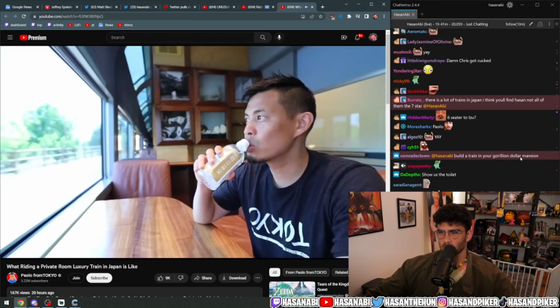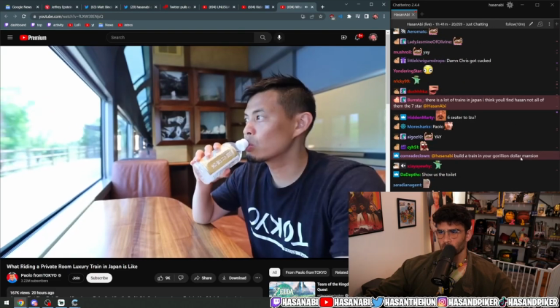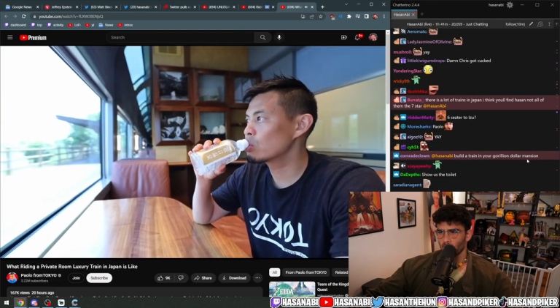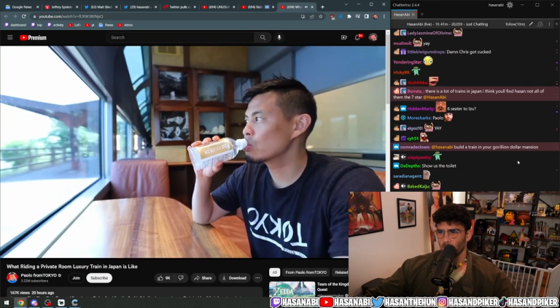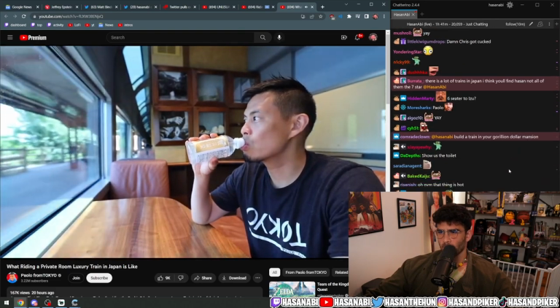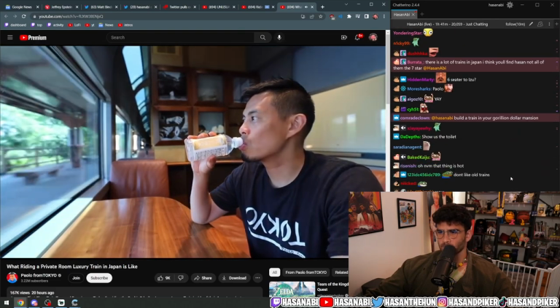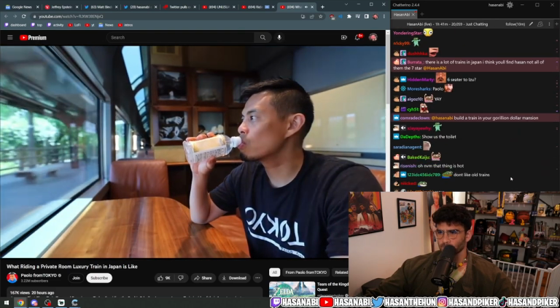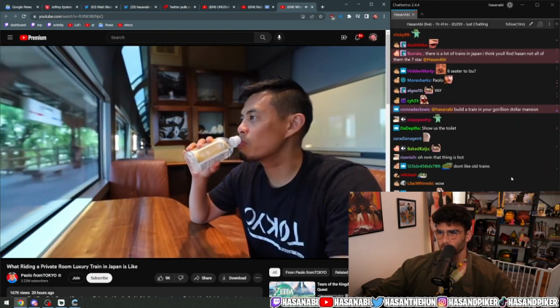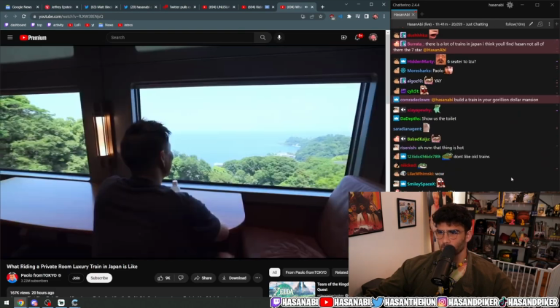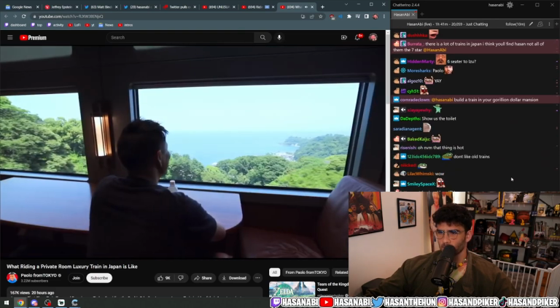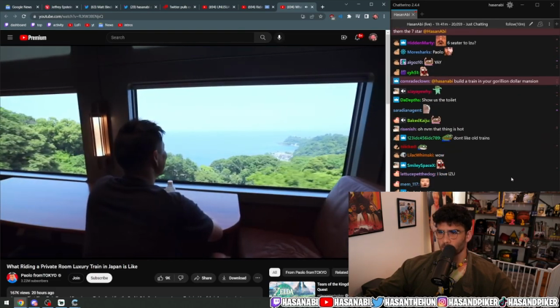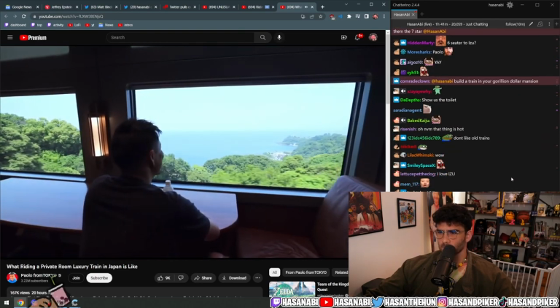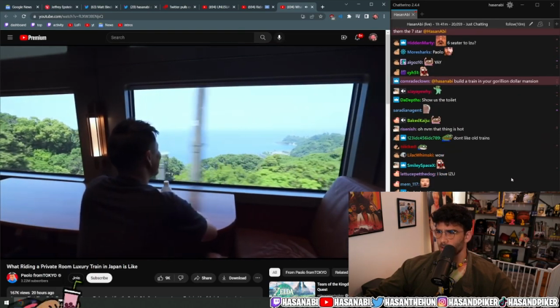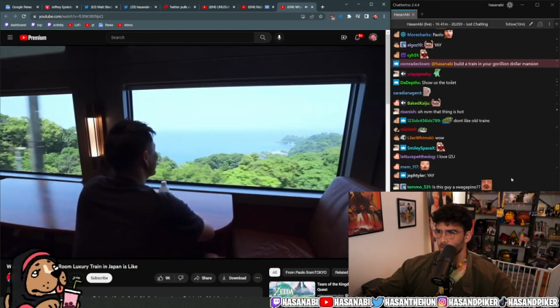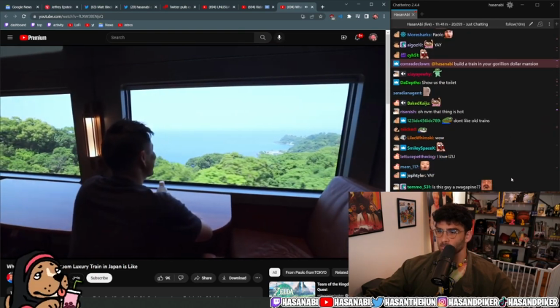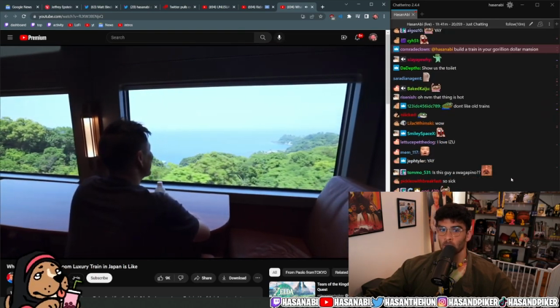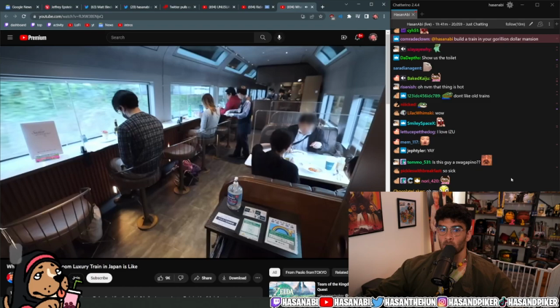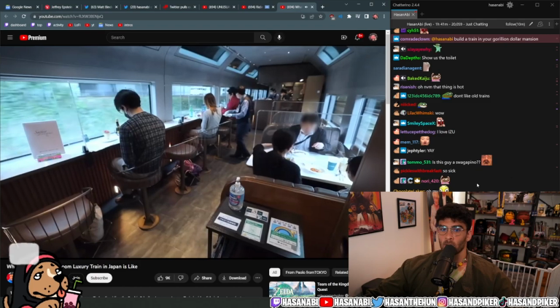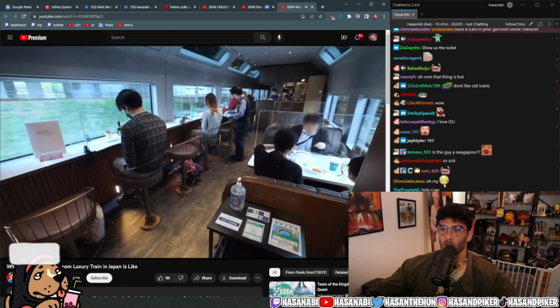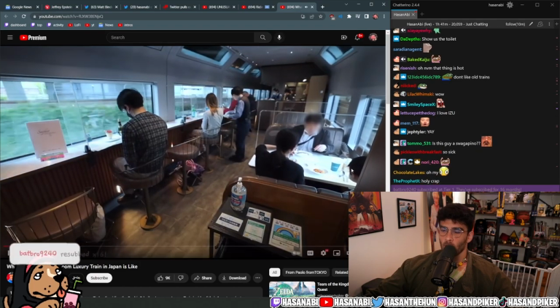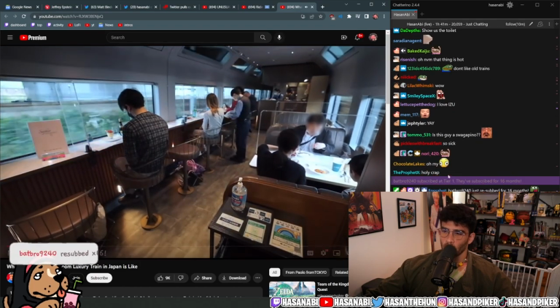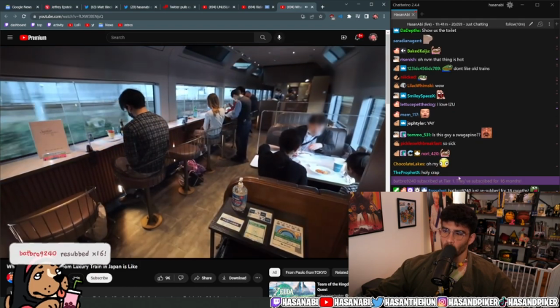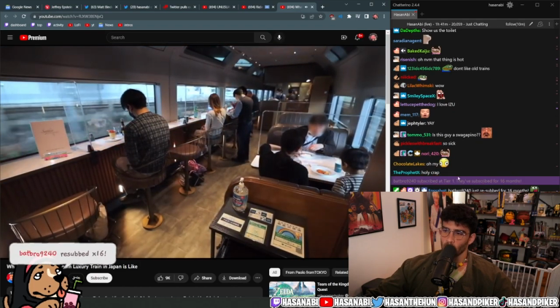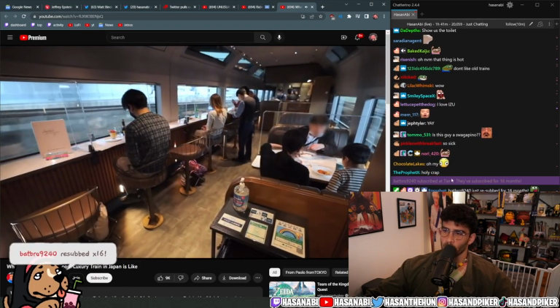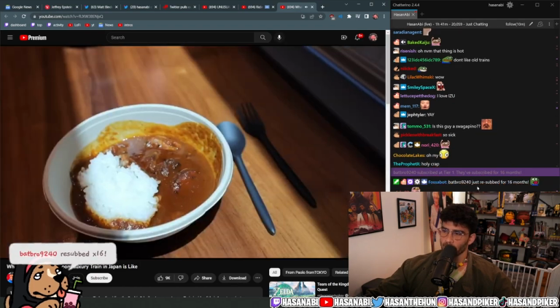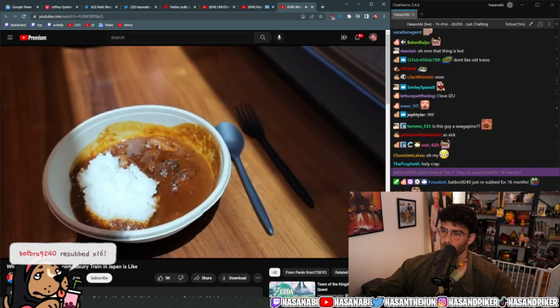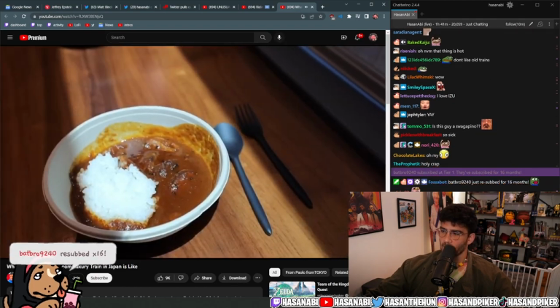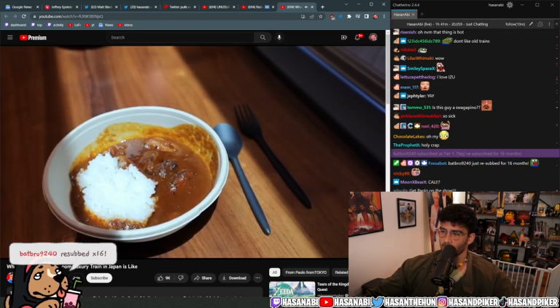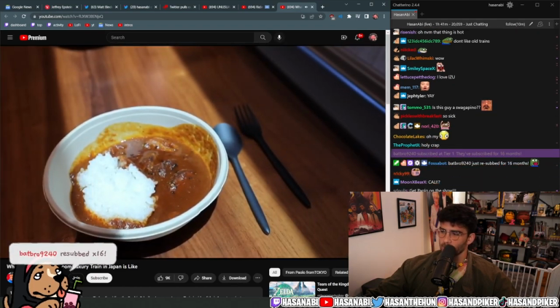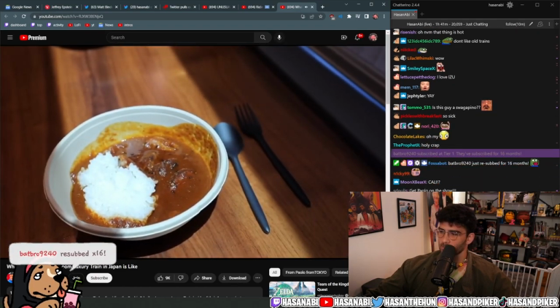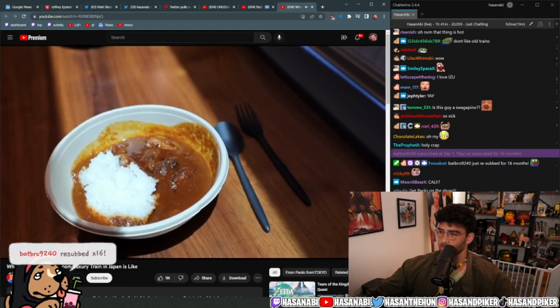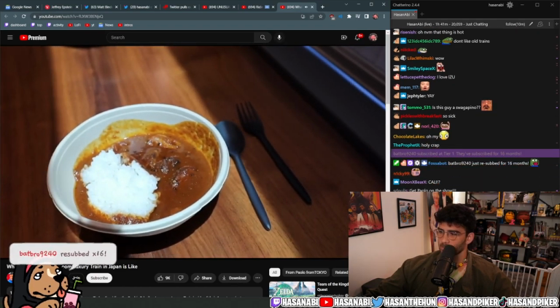This unique train offers premium seats with a view, an in-train restaurant, and a whole lot more which I'm gonna break down for you in this video.